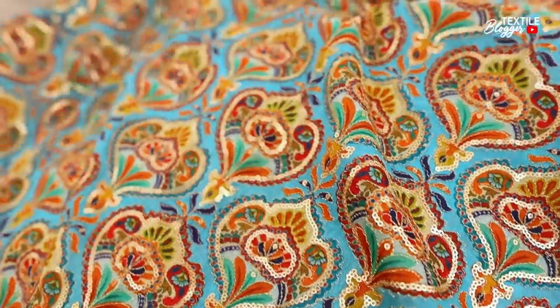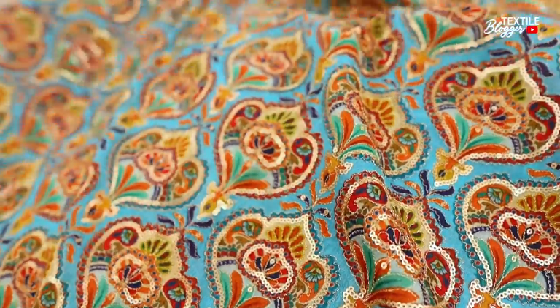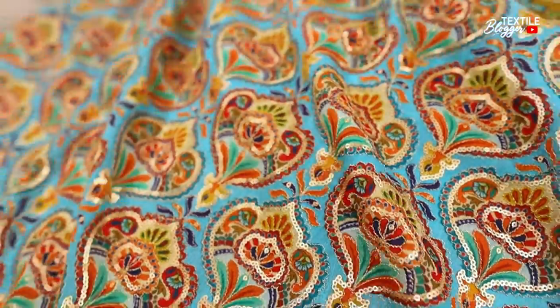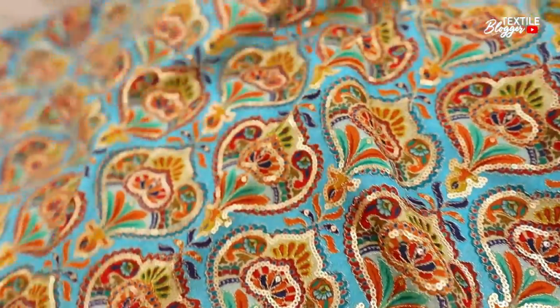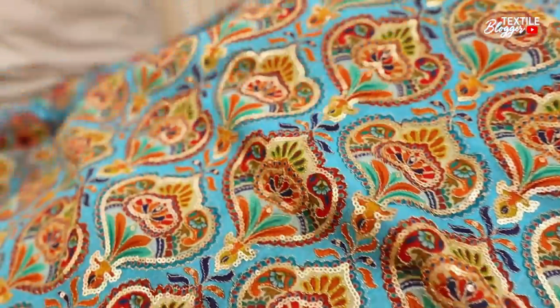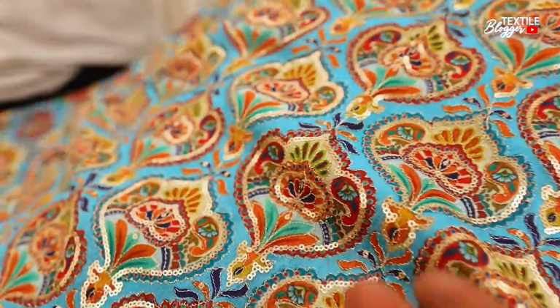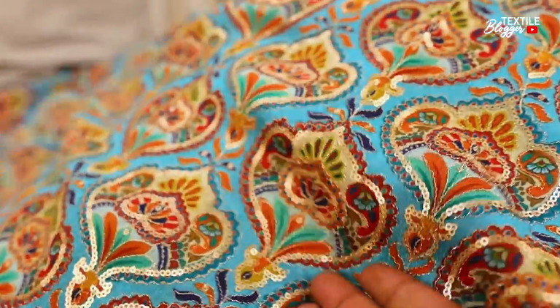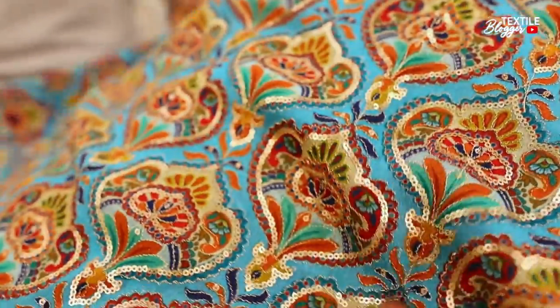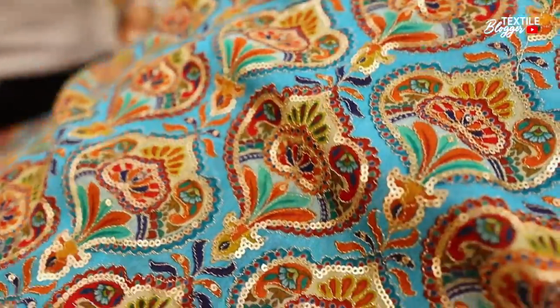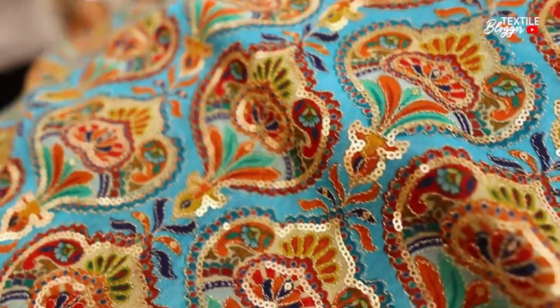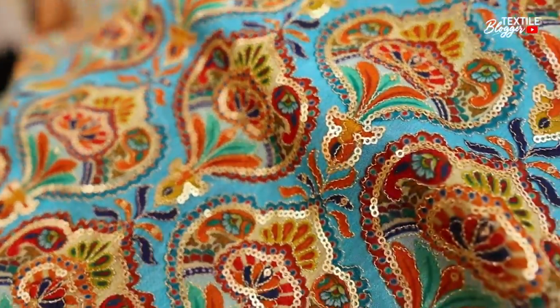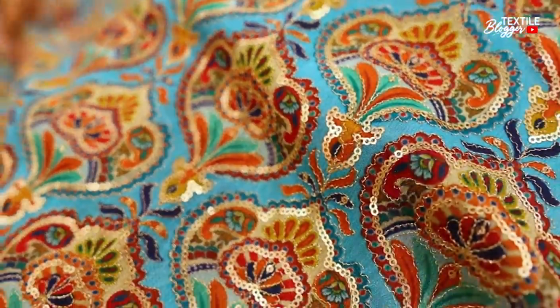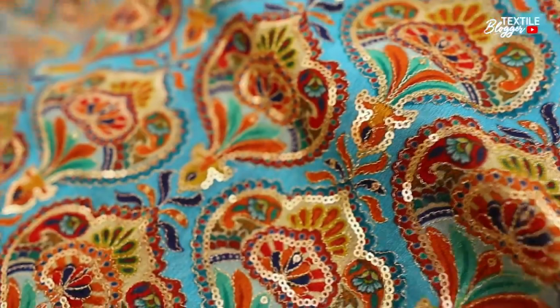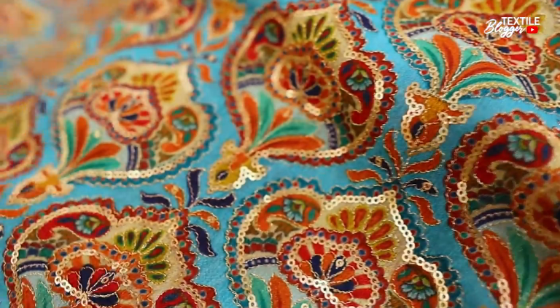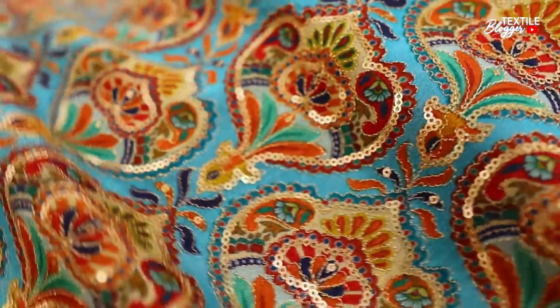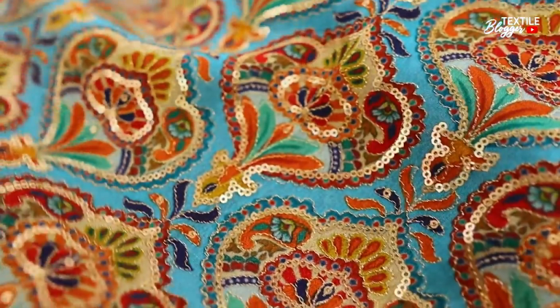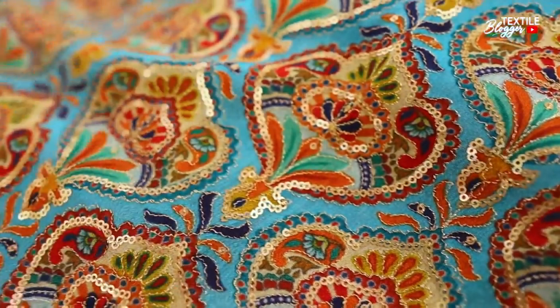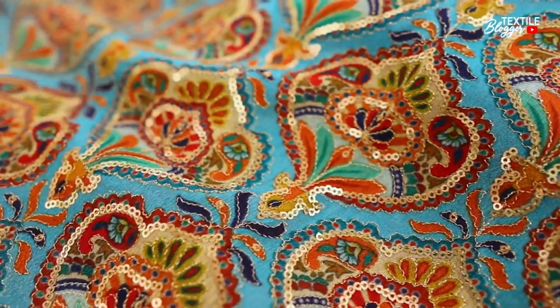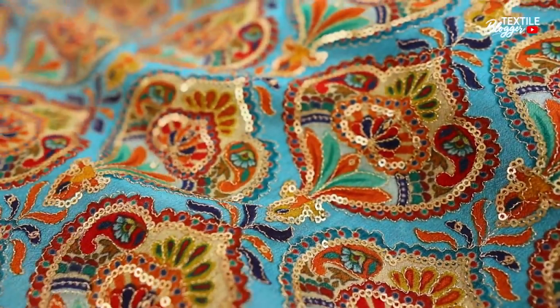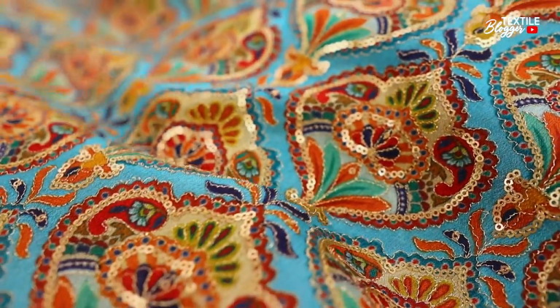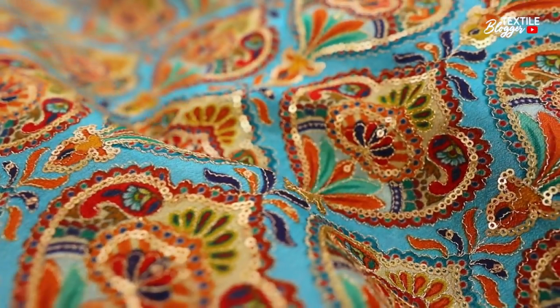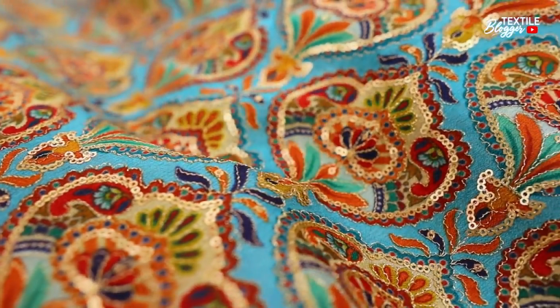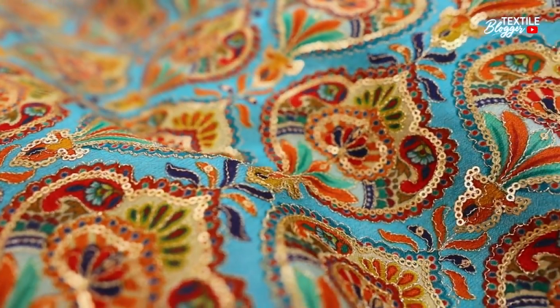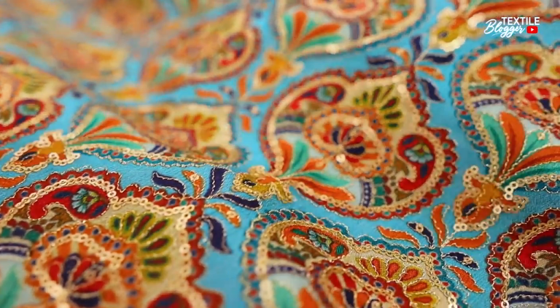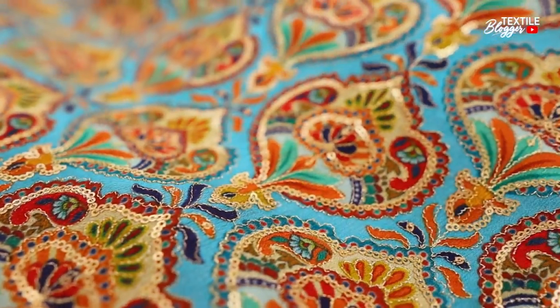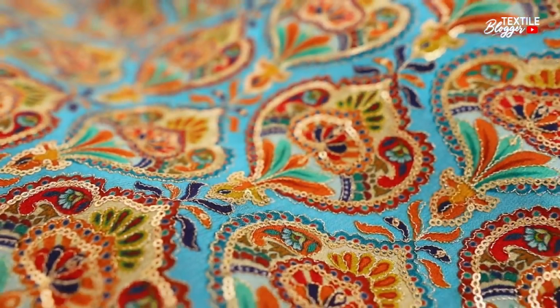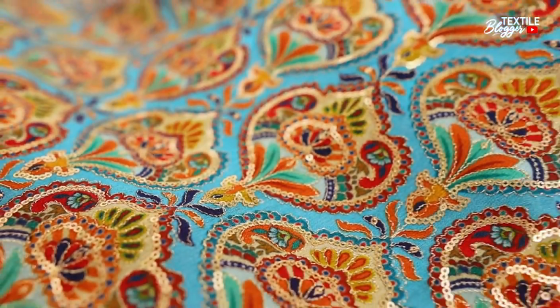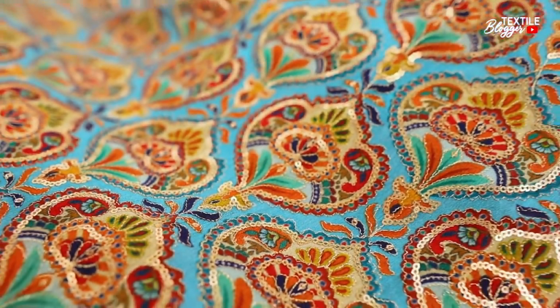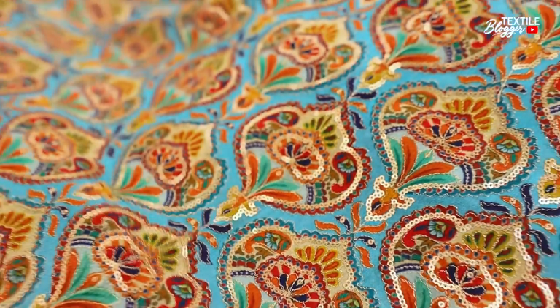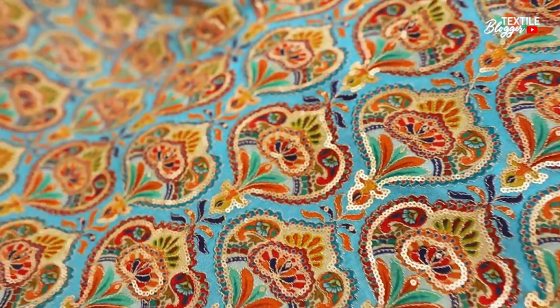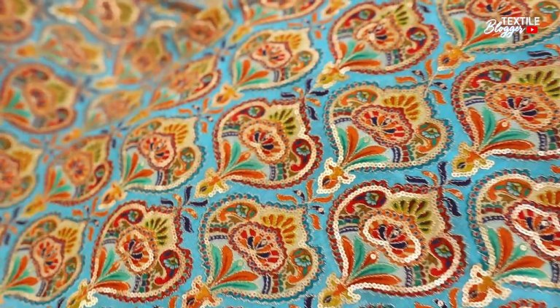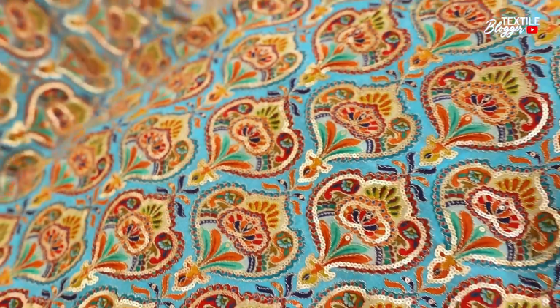You will see the special leaves. You will see the work of multi-thread. That is the special thing you will see.